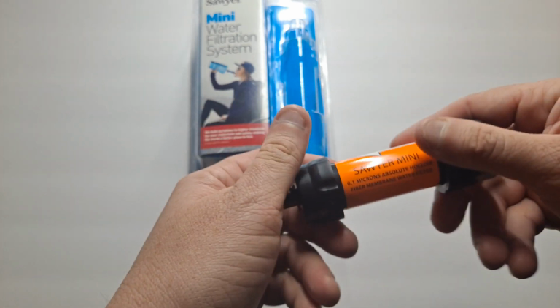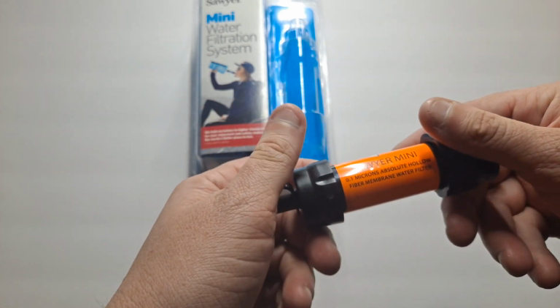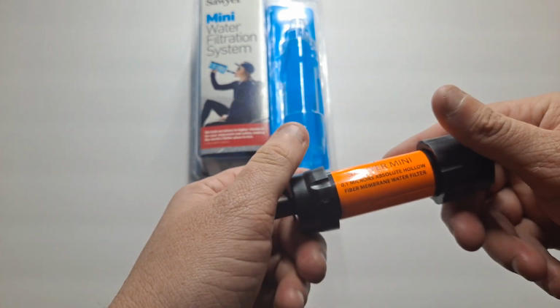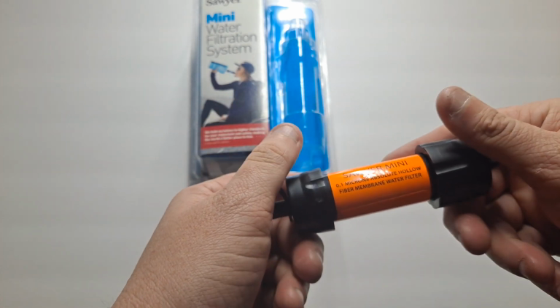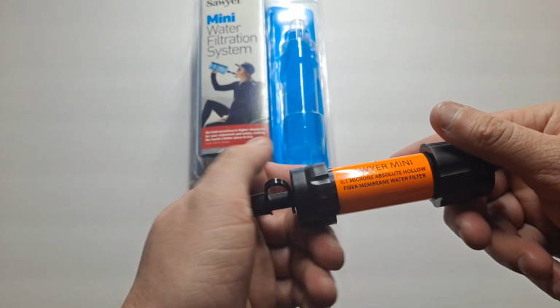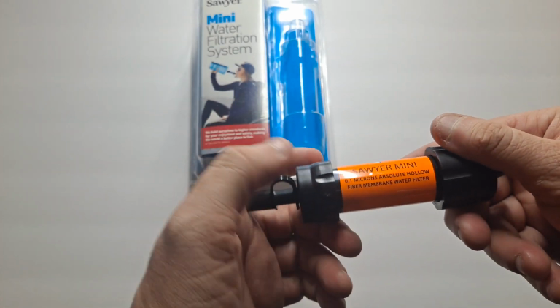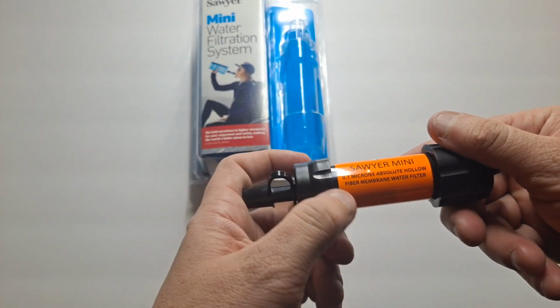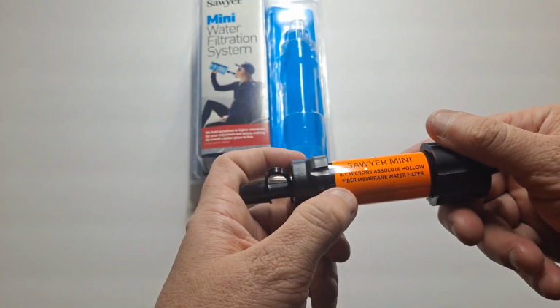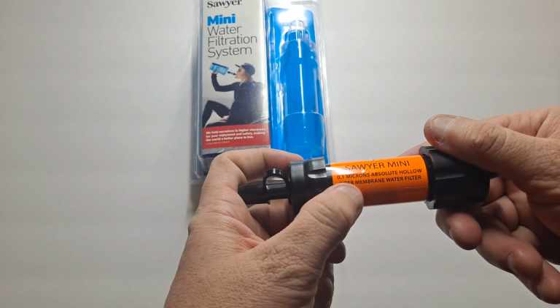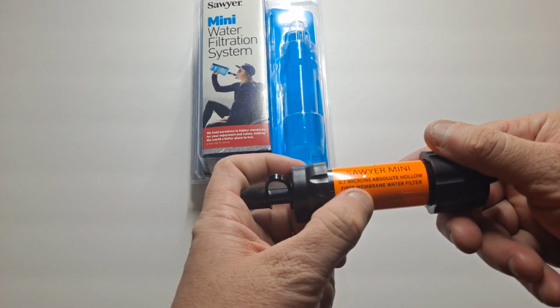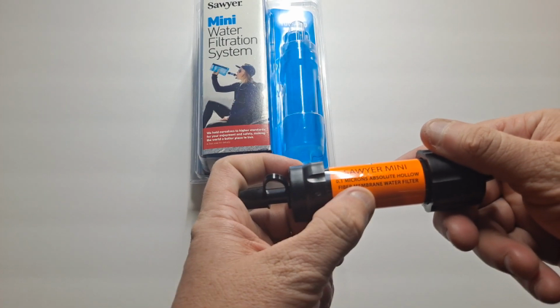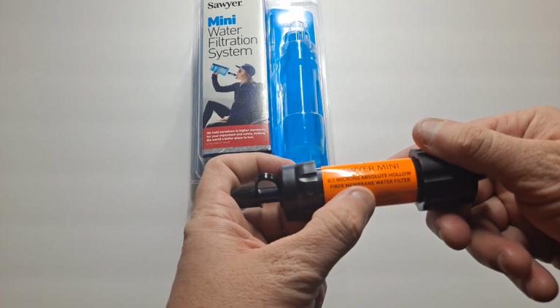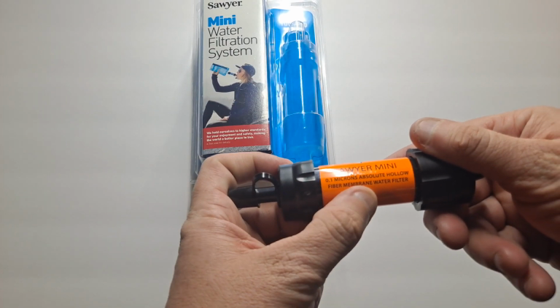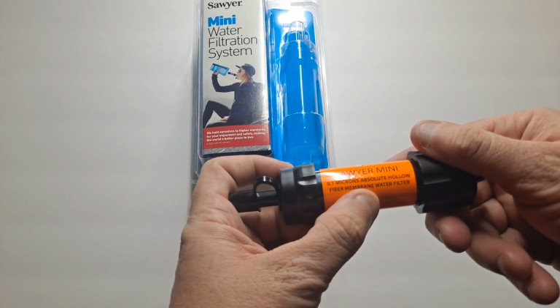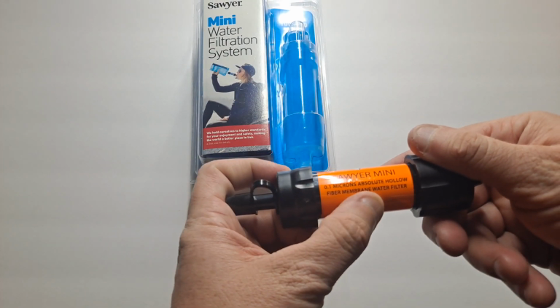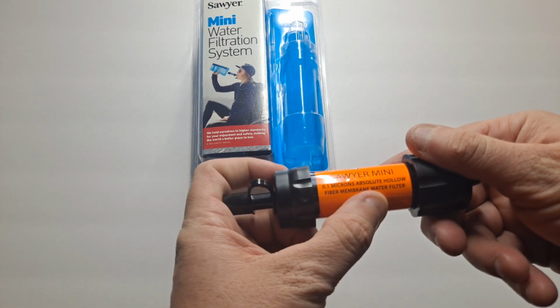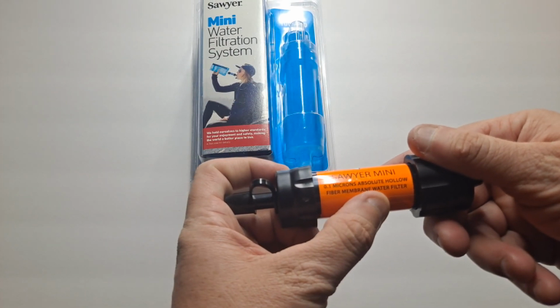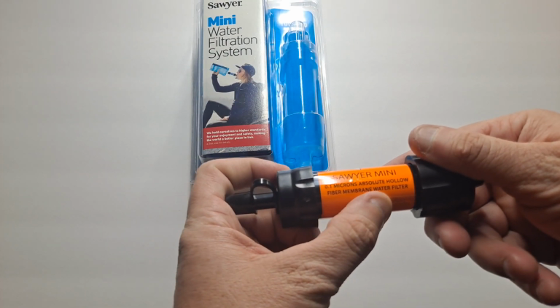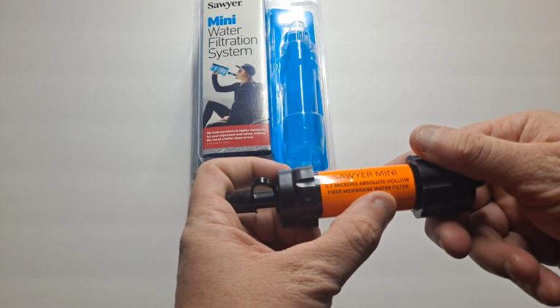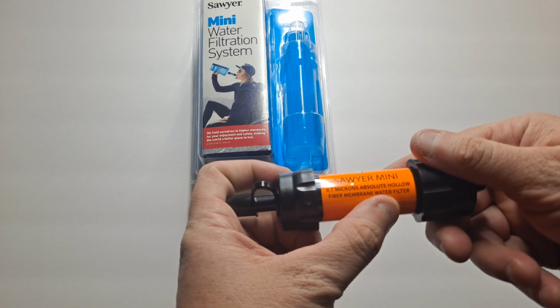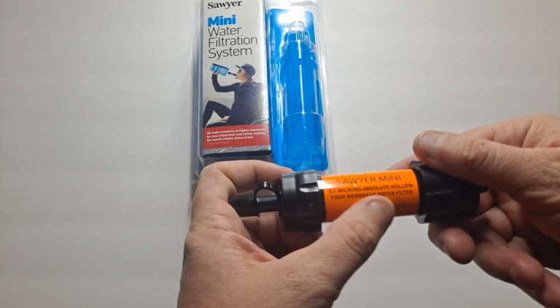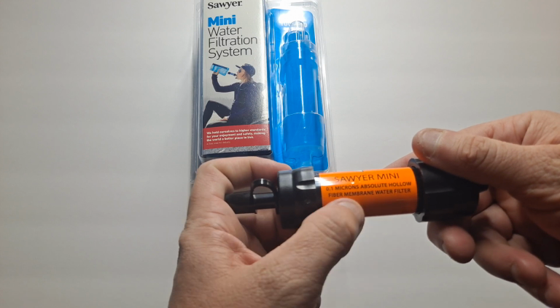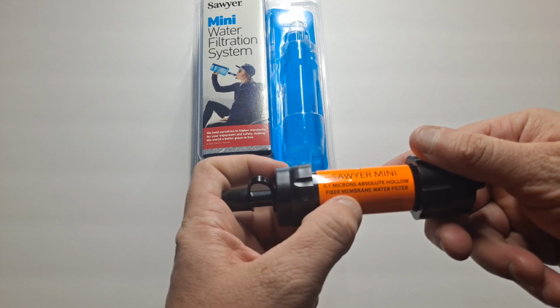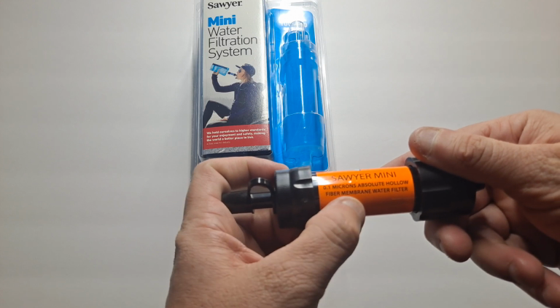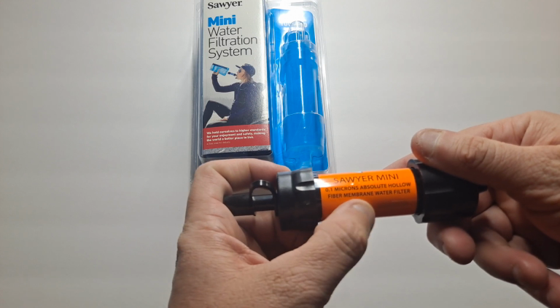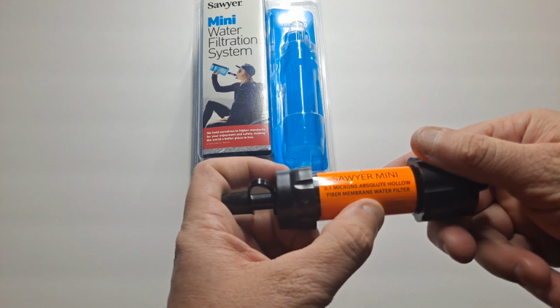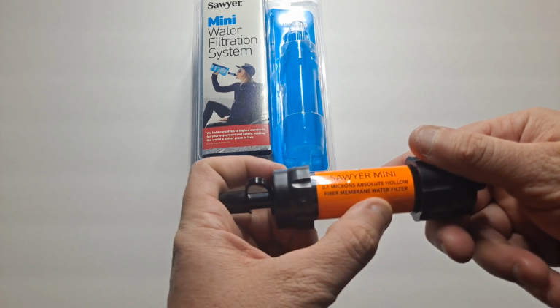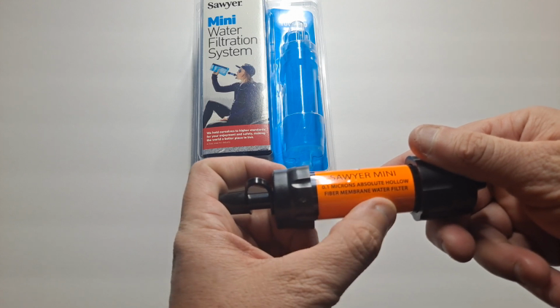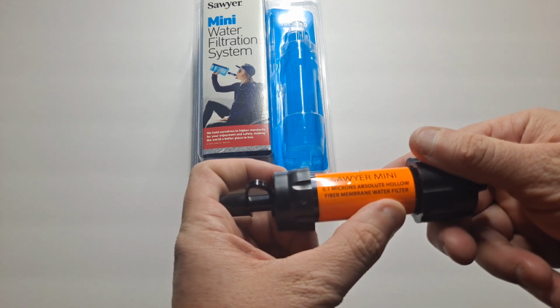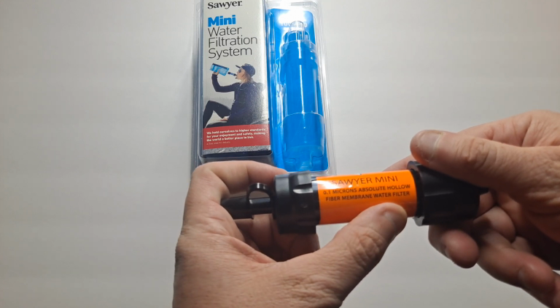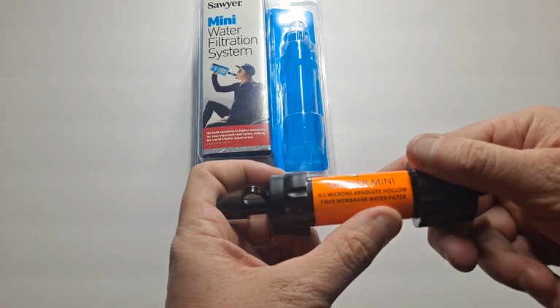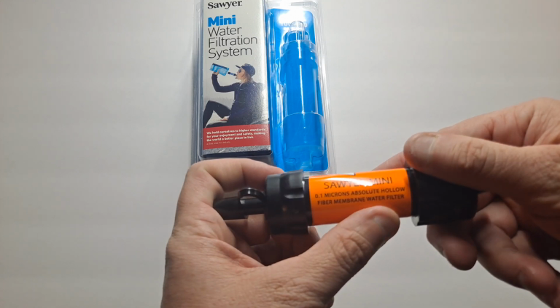It's super light — 0.1 micron absolute hollow filter membrane water filter.